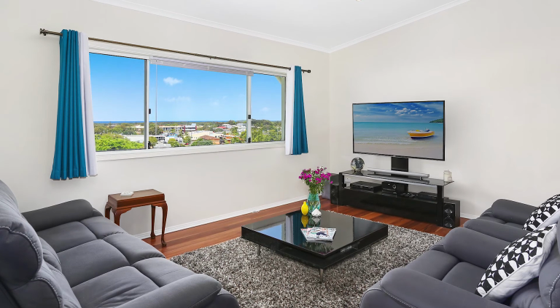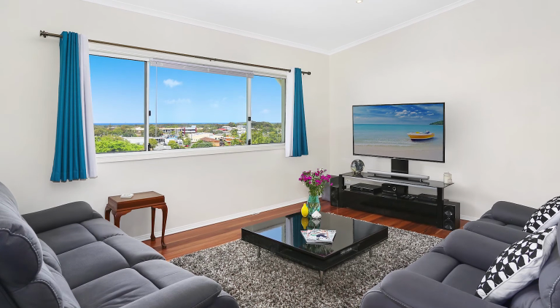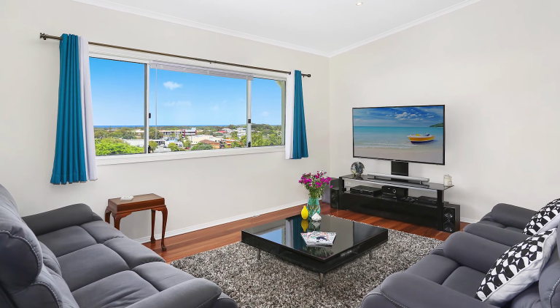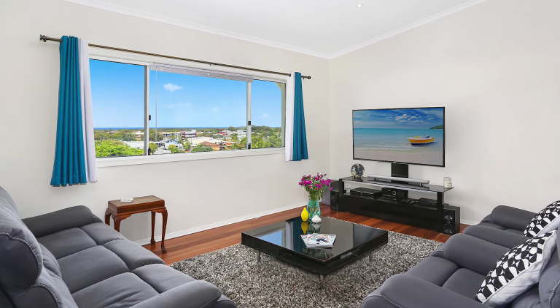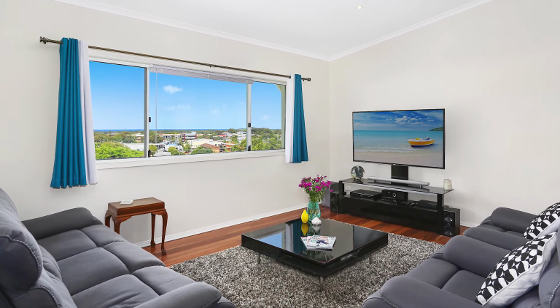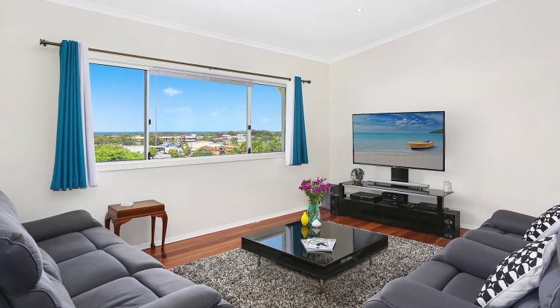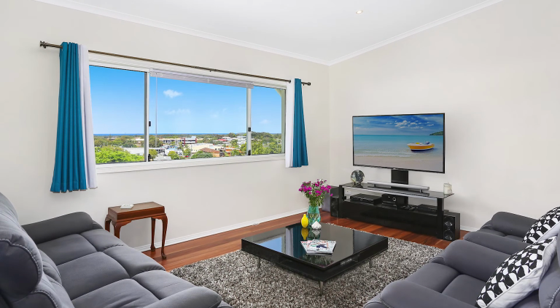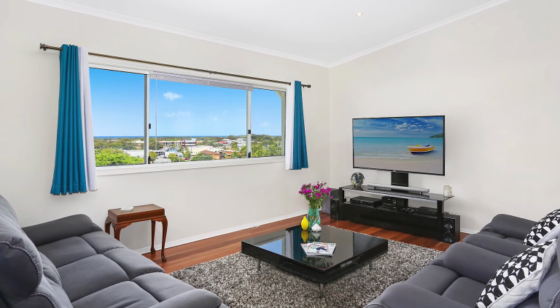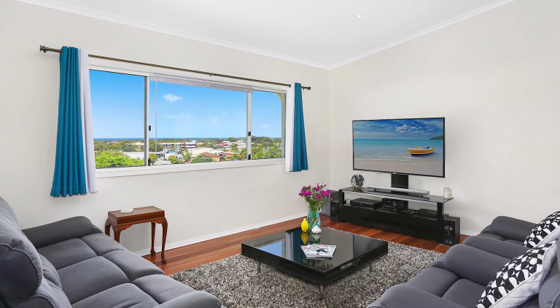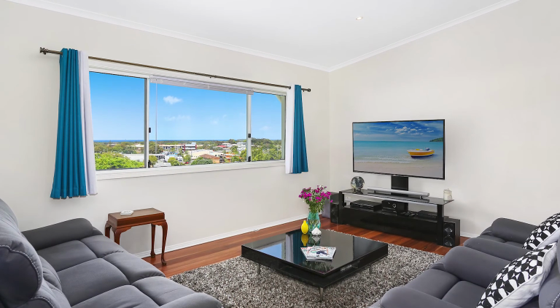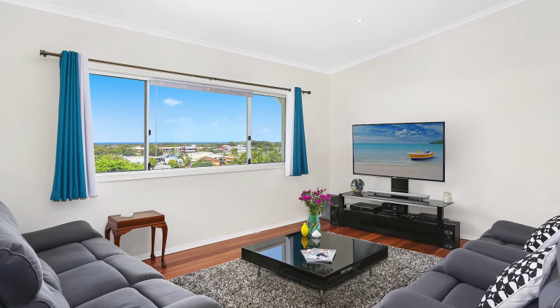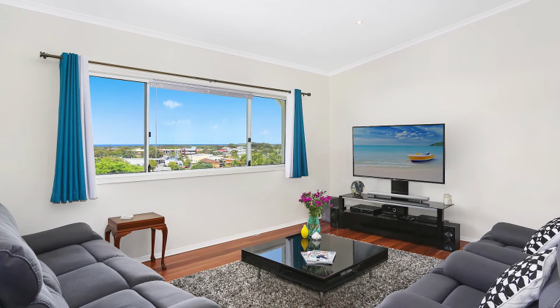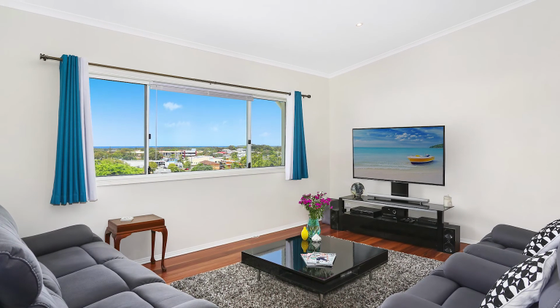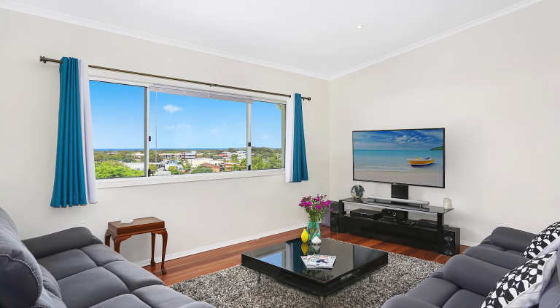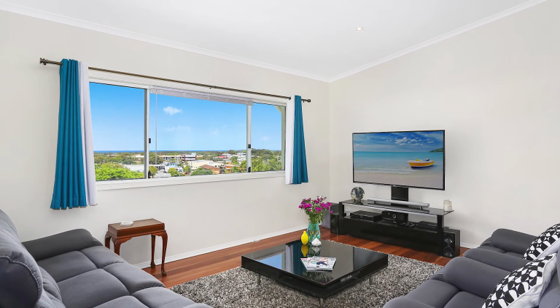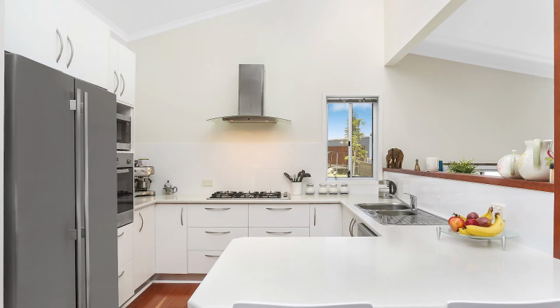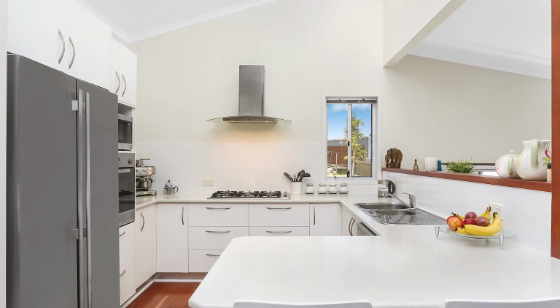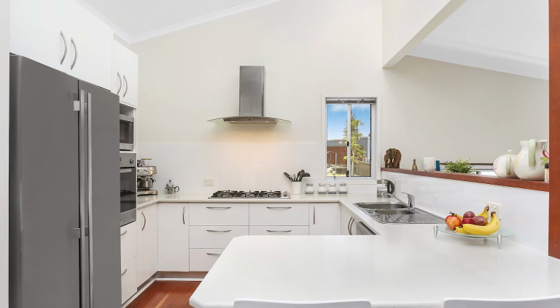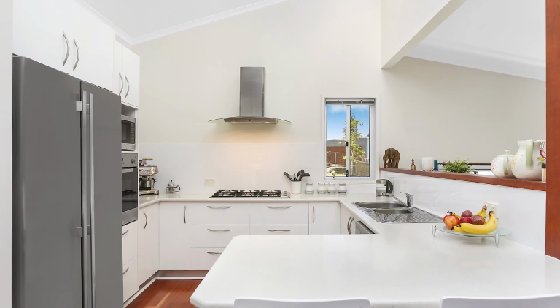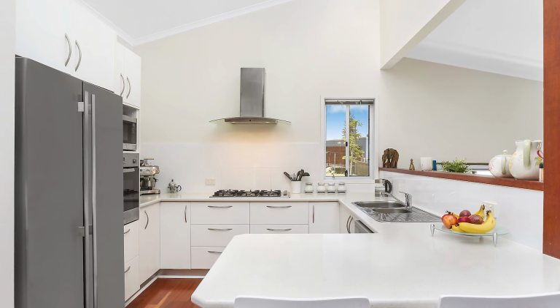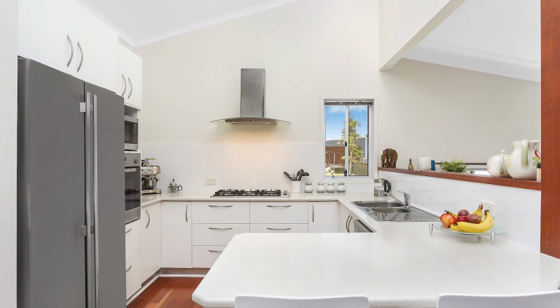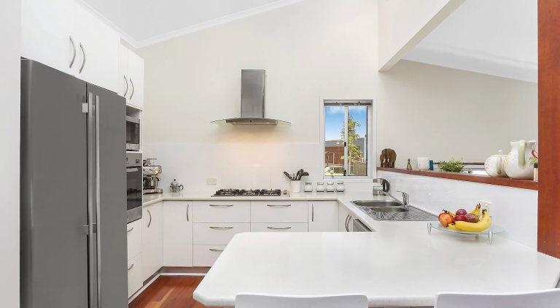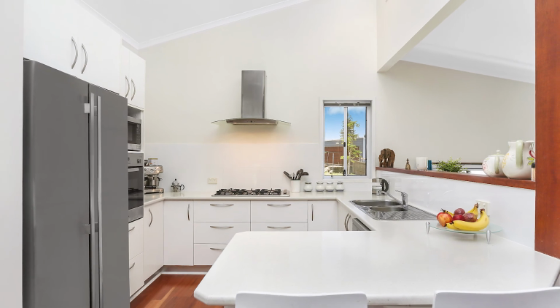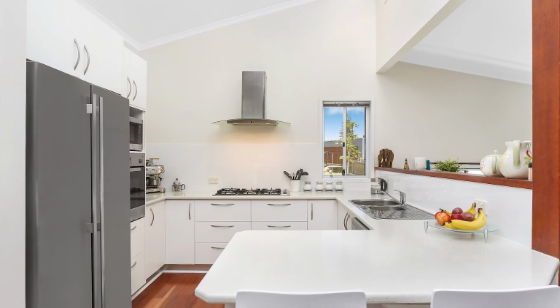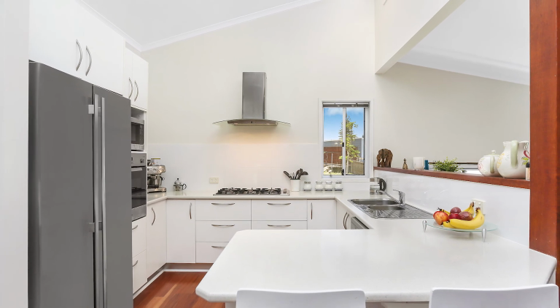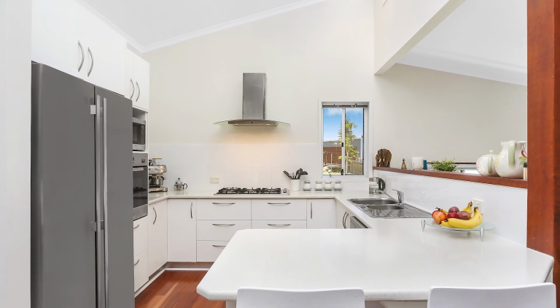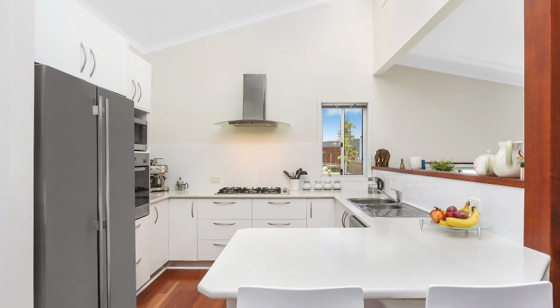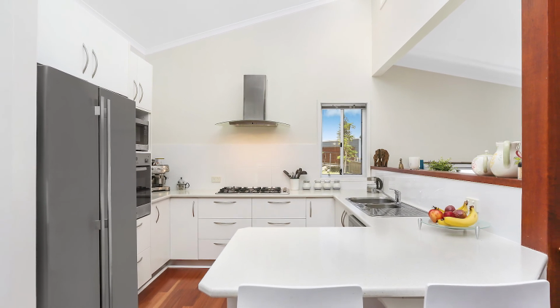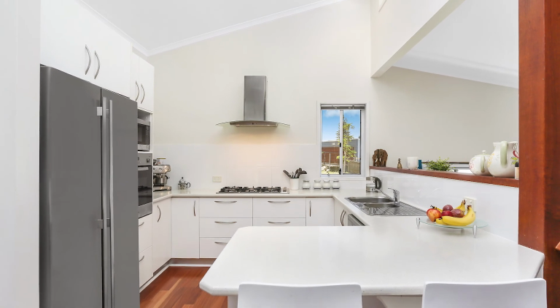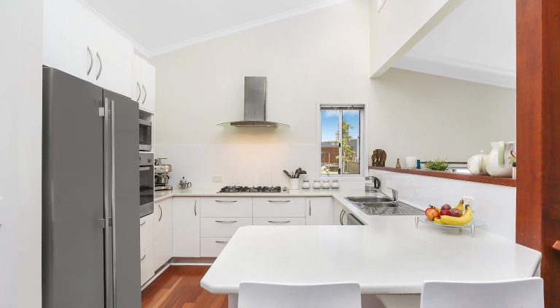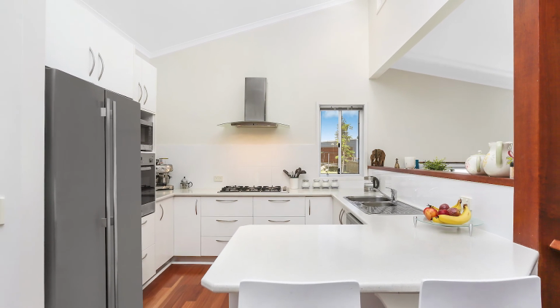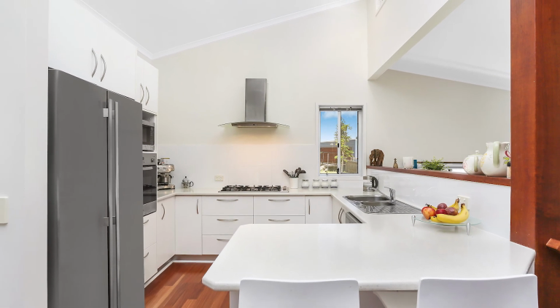The large central kitchen features stainless steel appliances, generous storage and those wonderful coastal views.